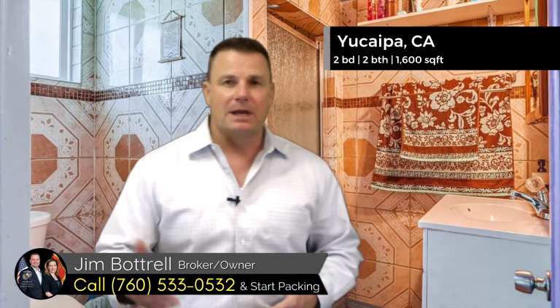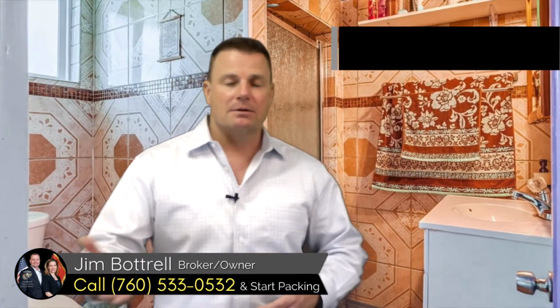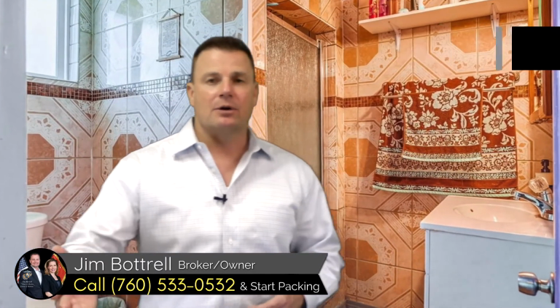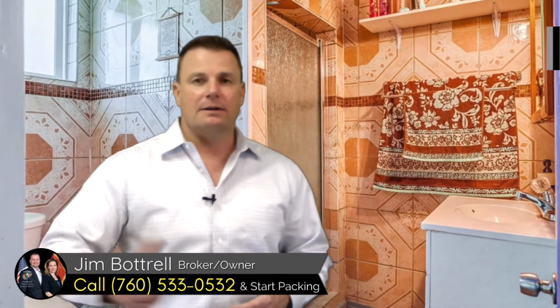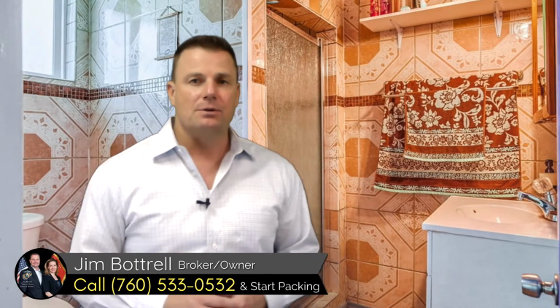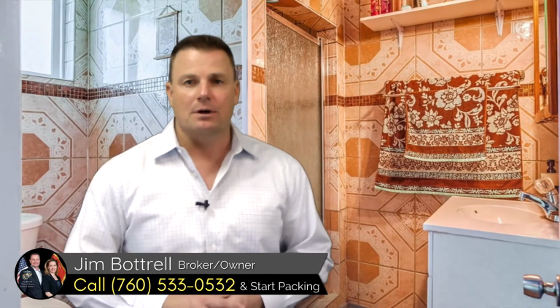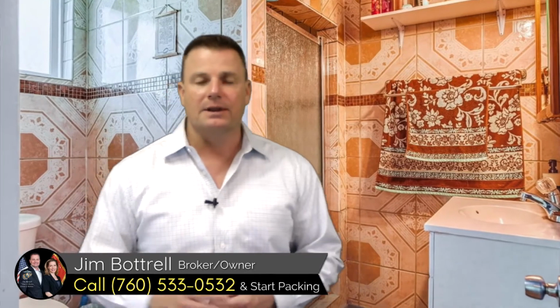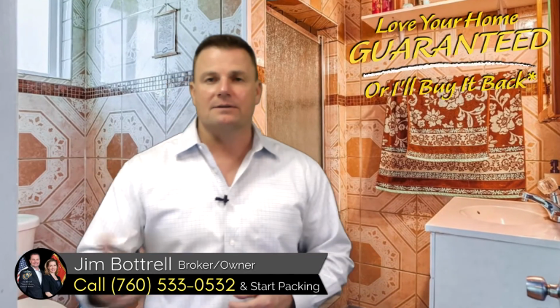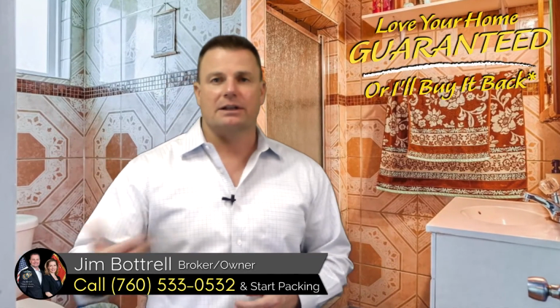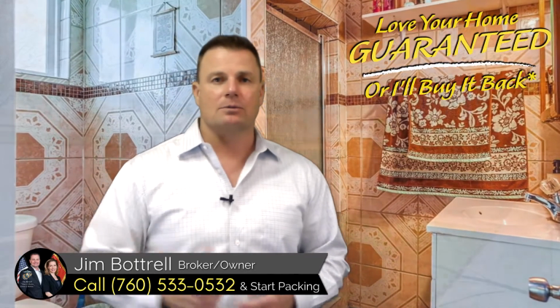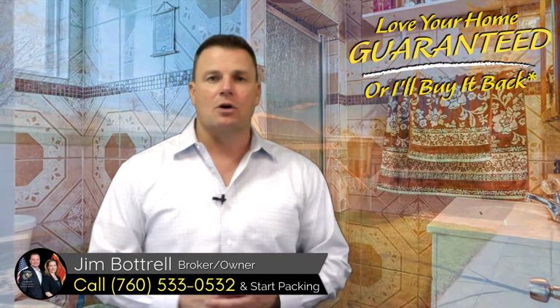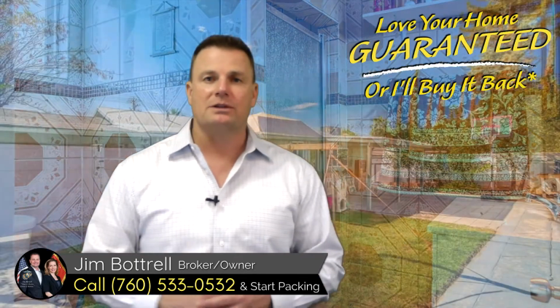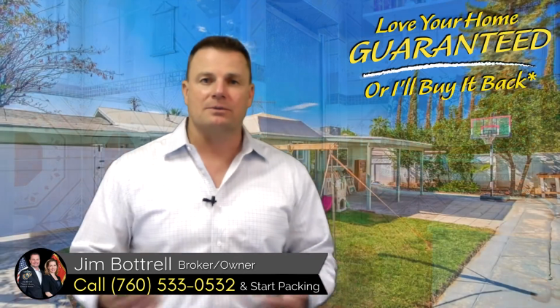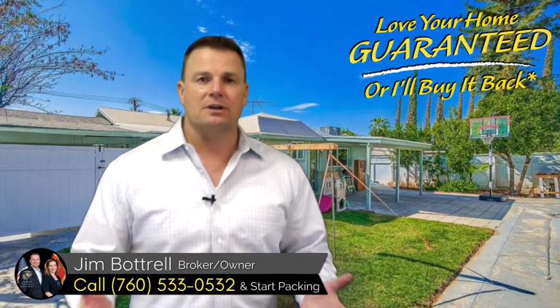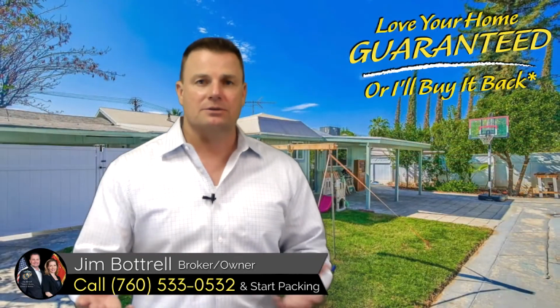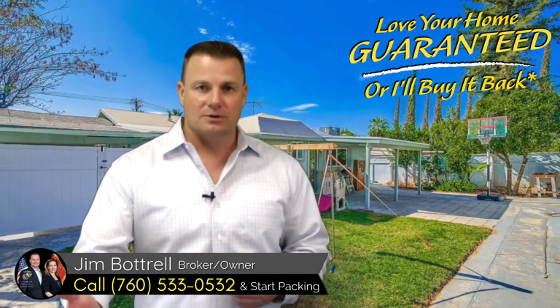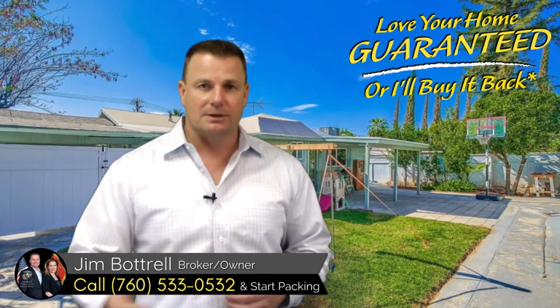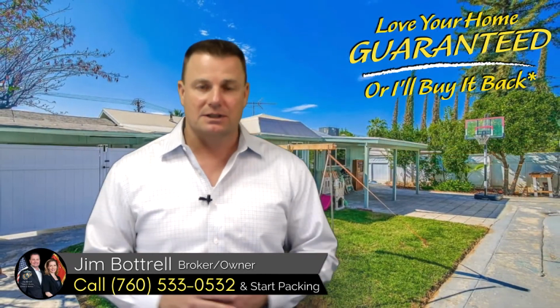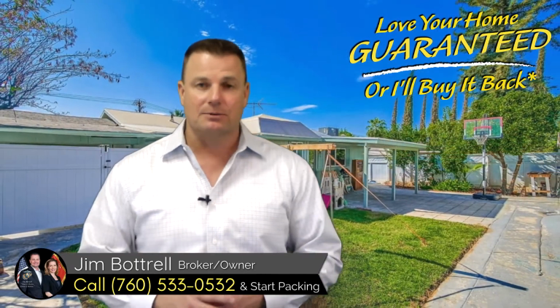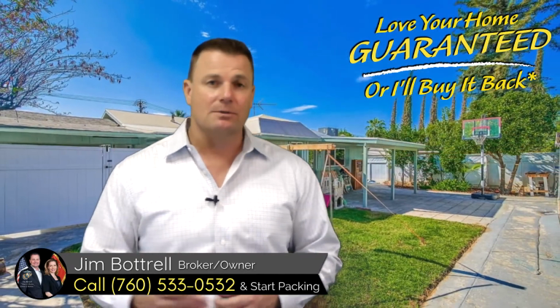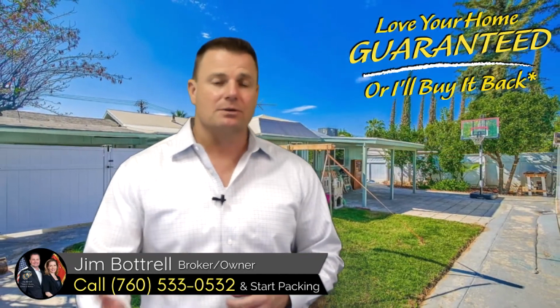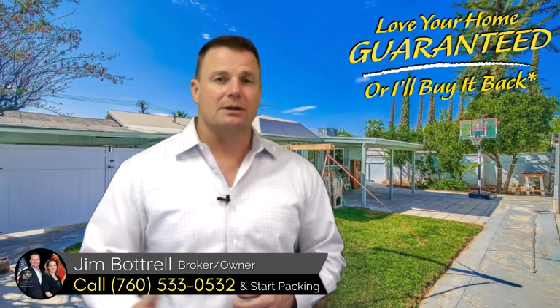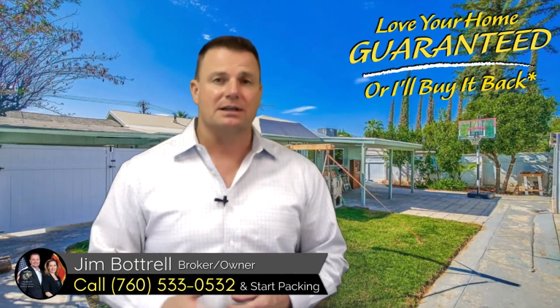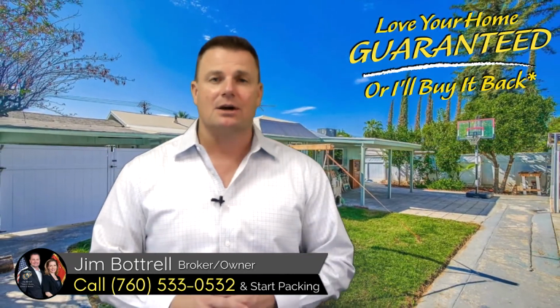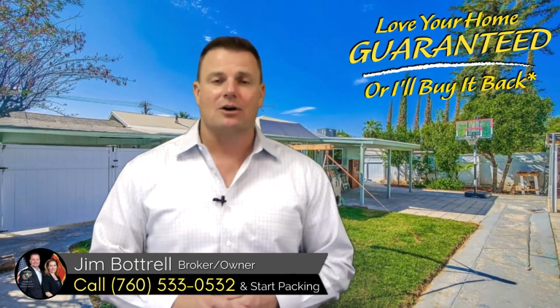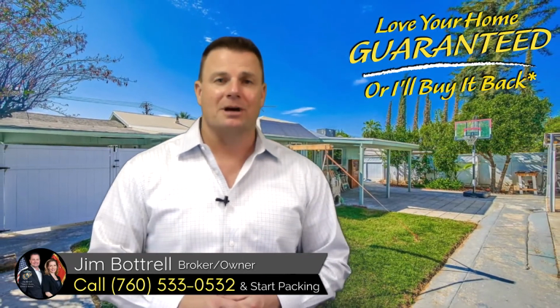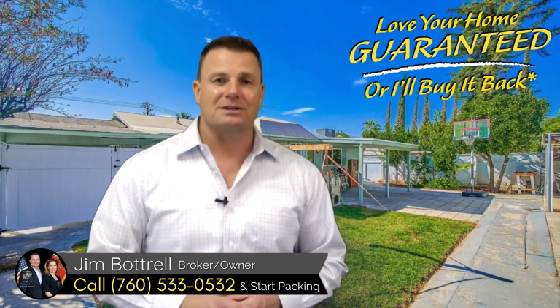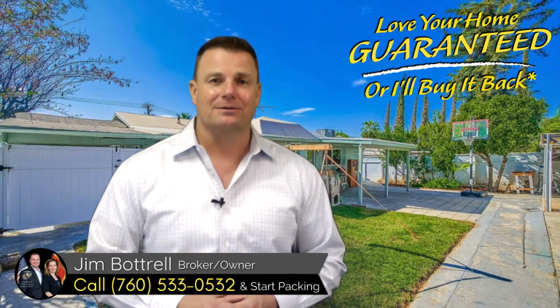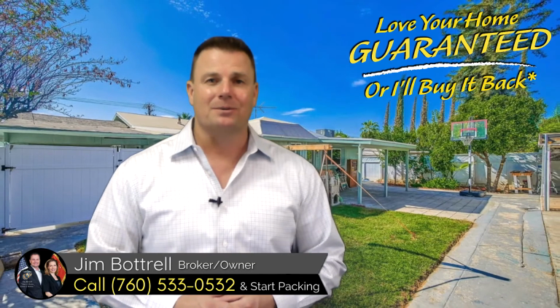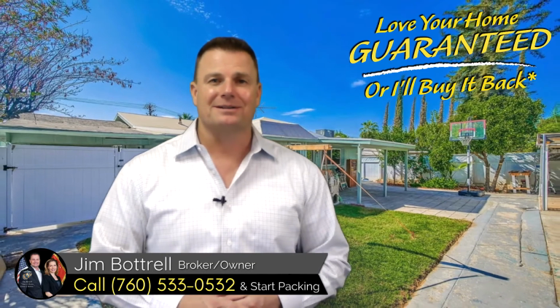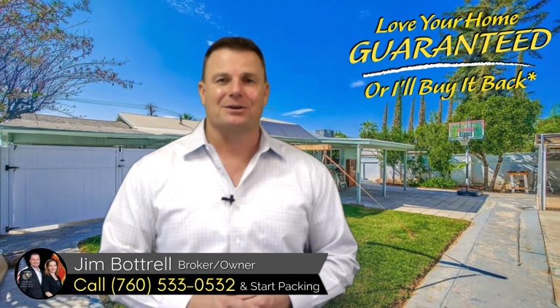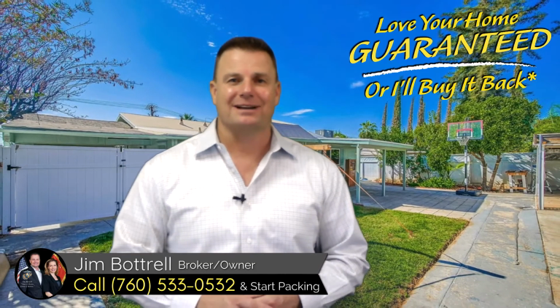Now, remember, if you are thinking of selling a home, call me, Jim Patrell Real Estate Team. Your home is sold, guaranteed, or I'll buy it myself. Call me and start packing.